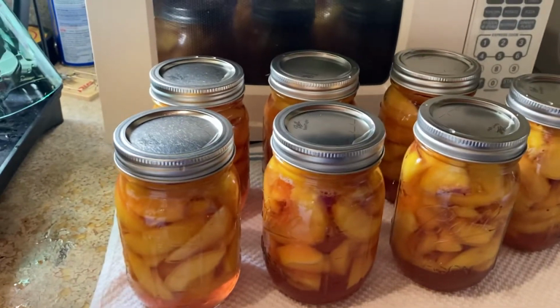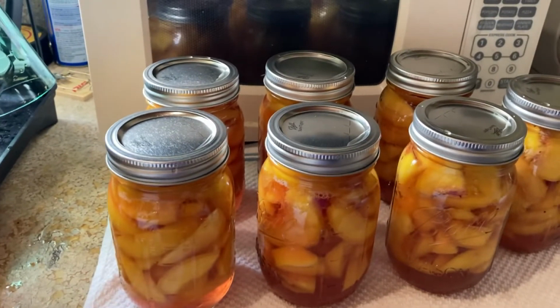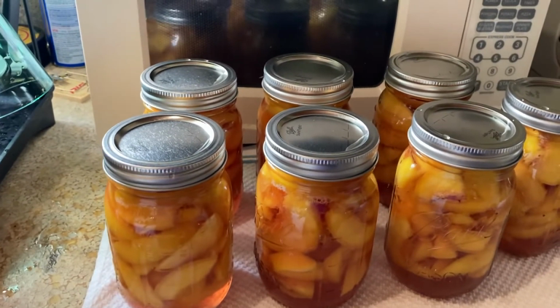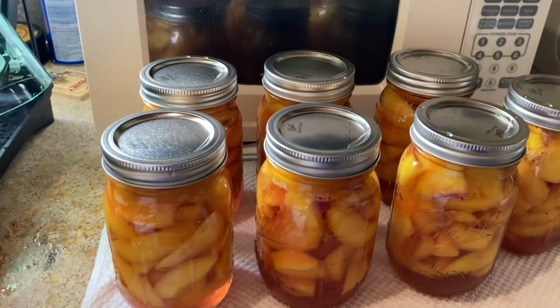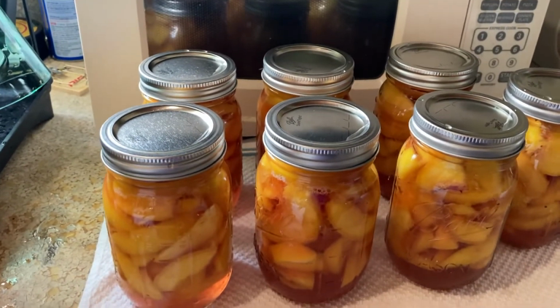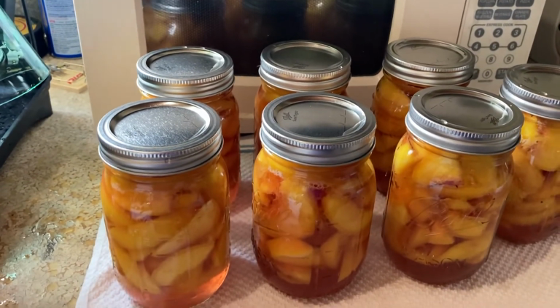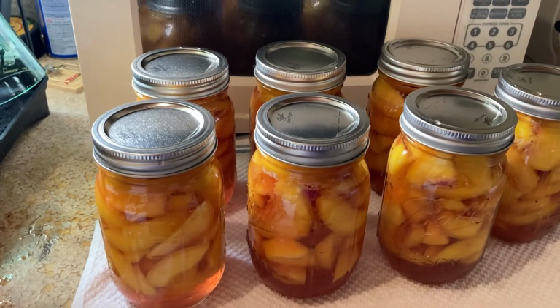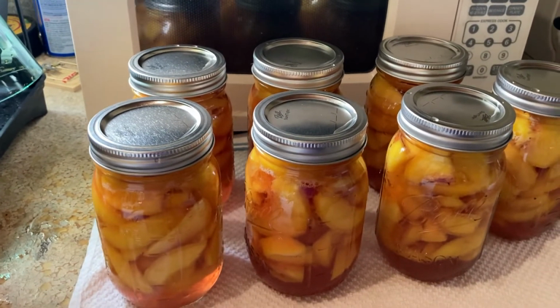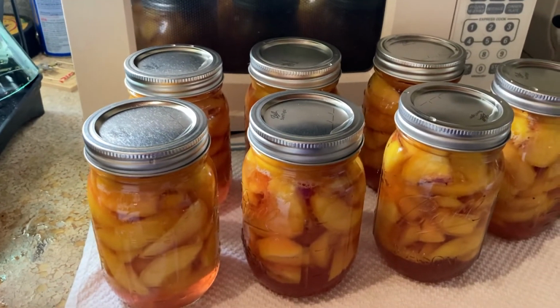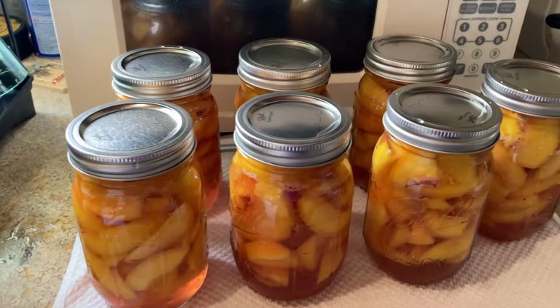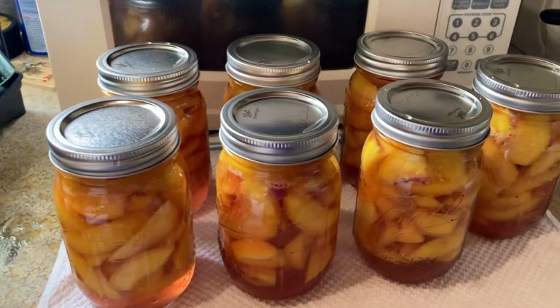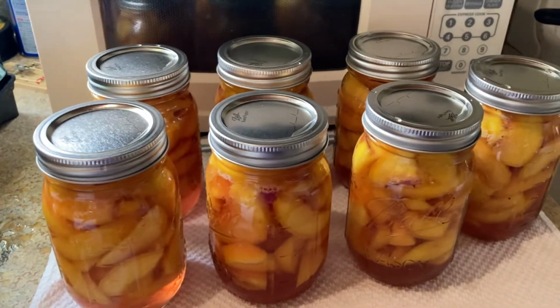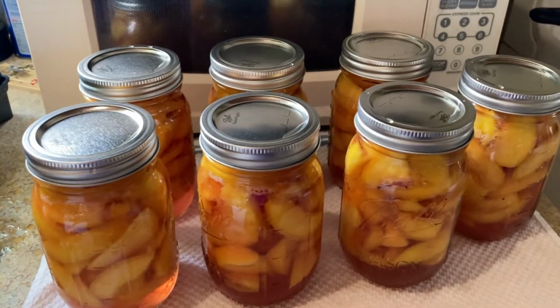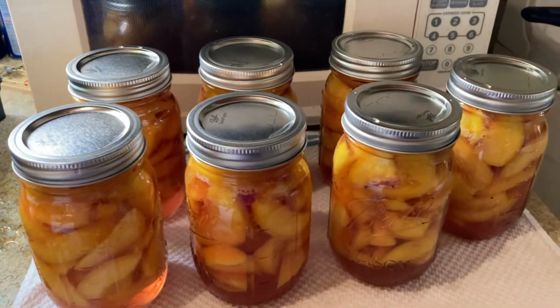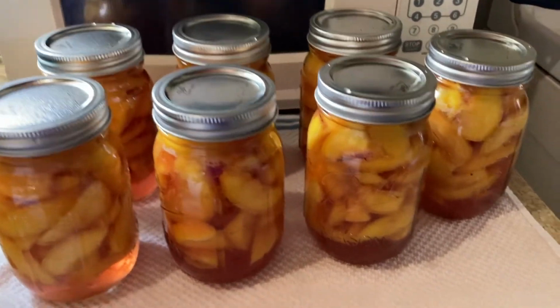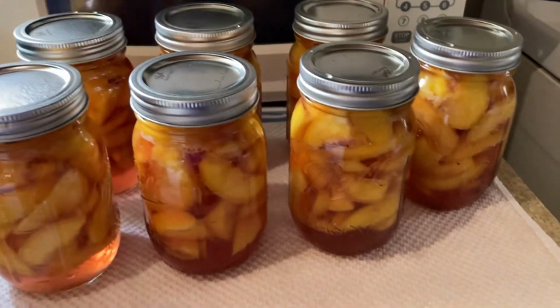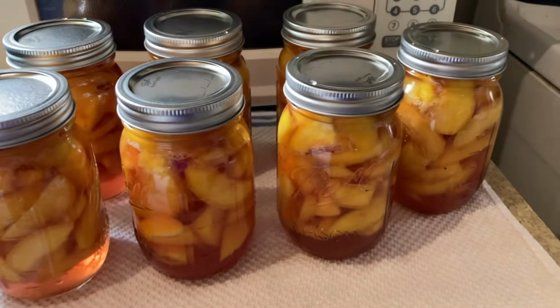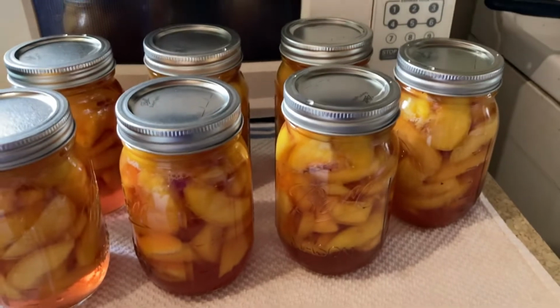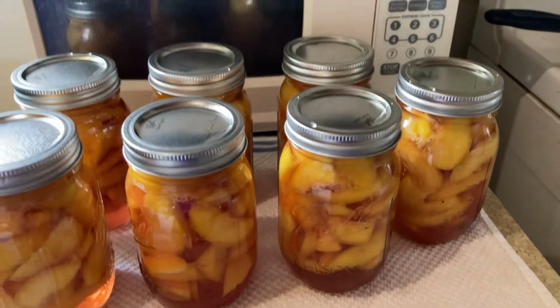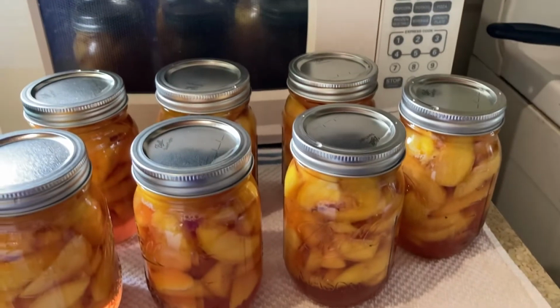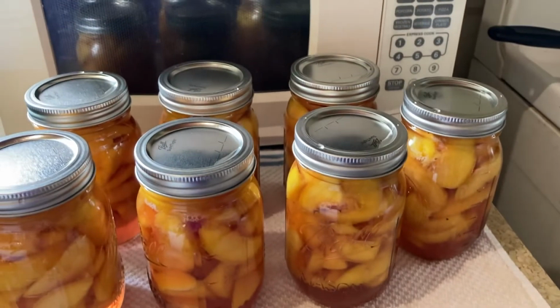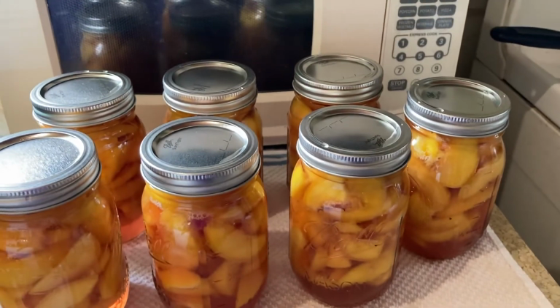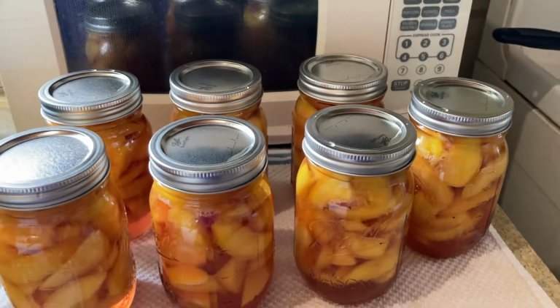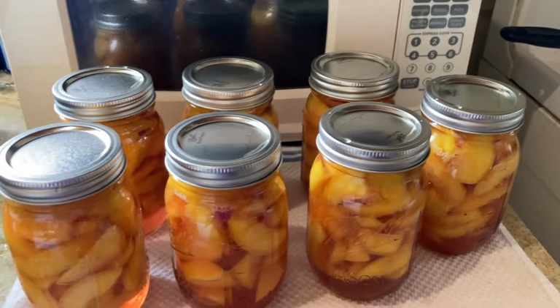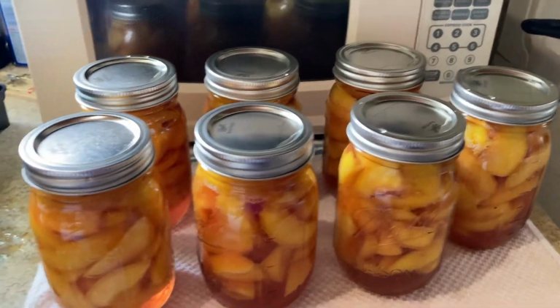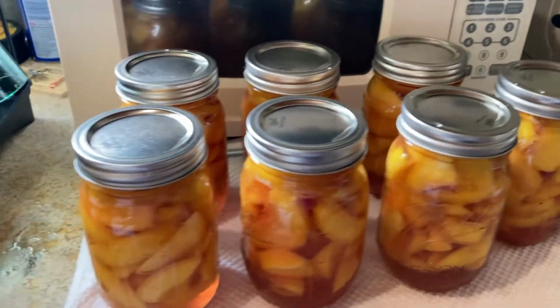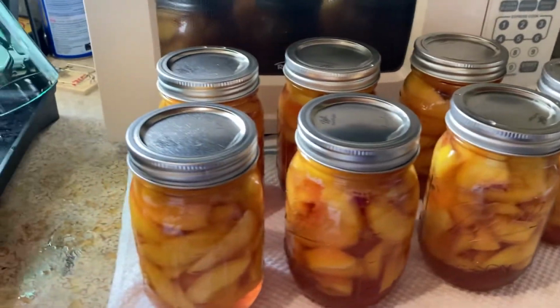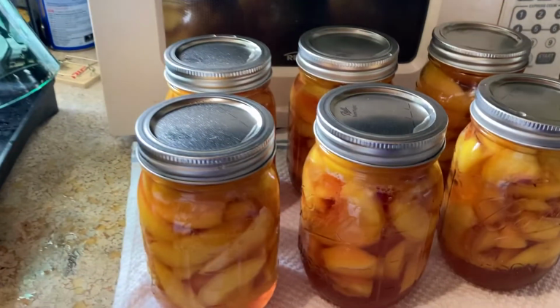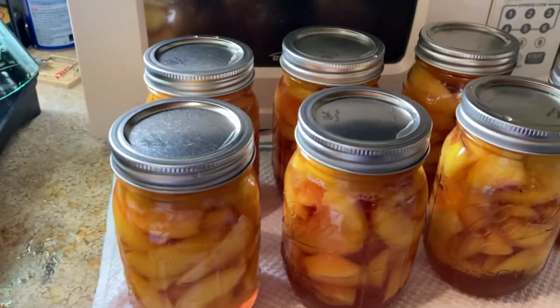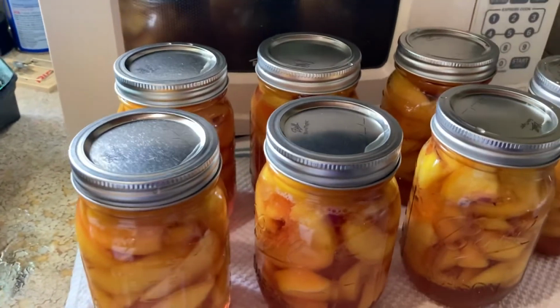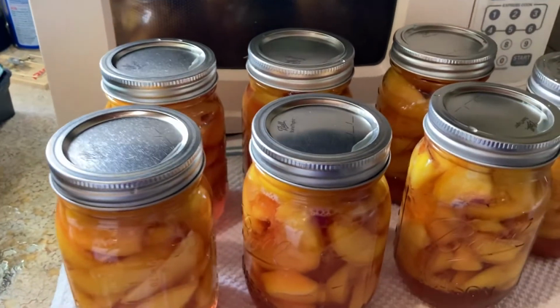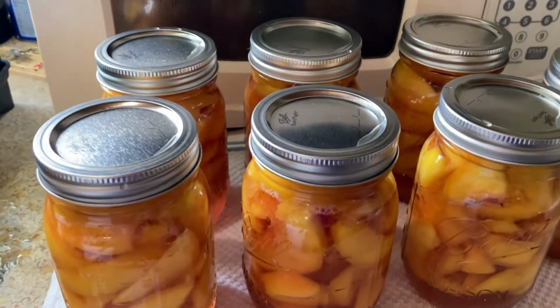Here's my first seven pints of peaches canned. Just took them out of the canner, so they still got to cool down and seal.